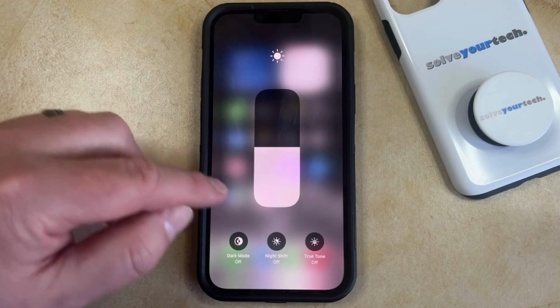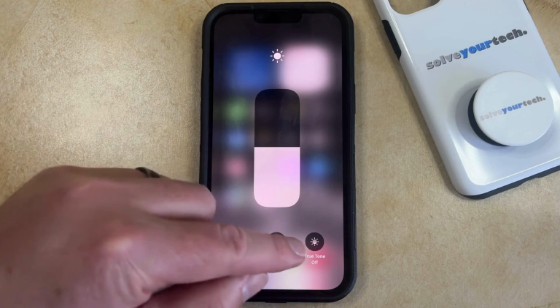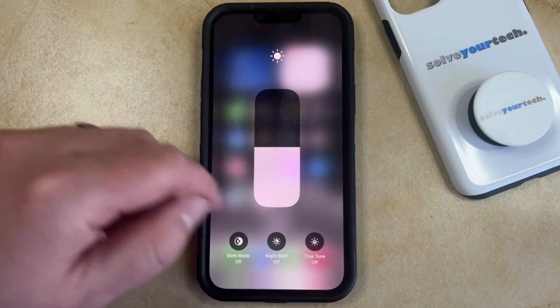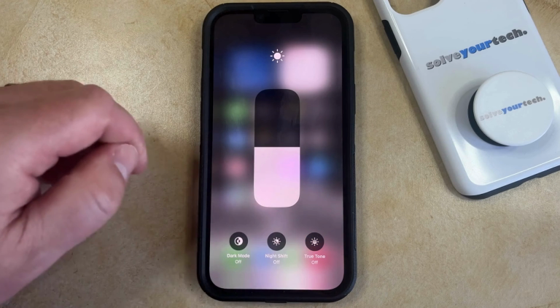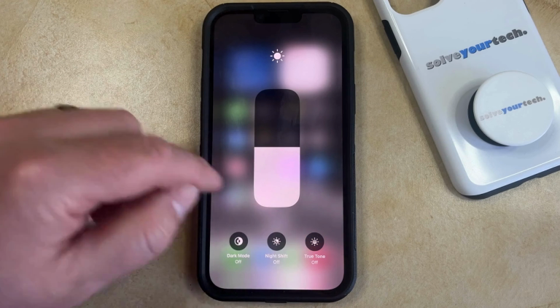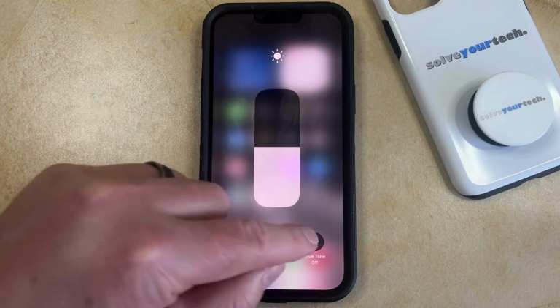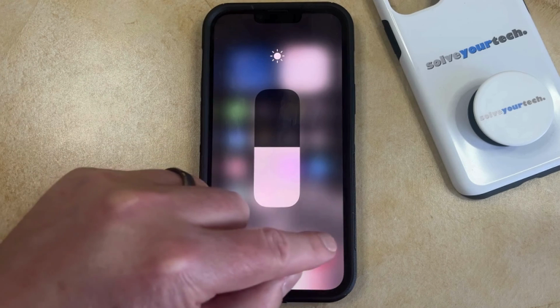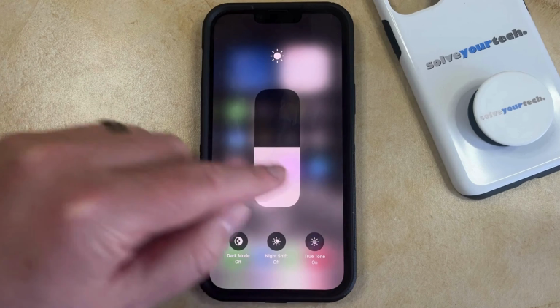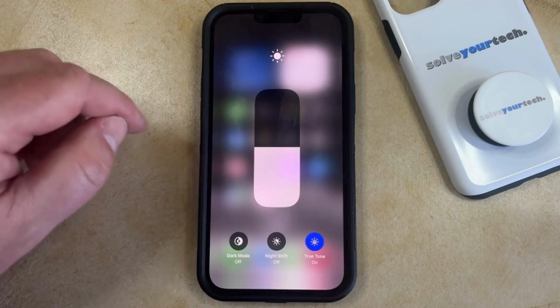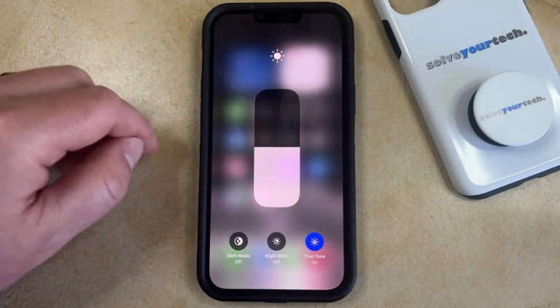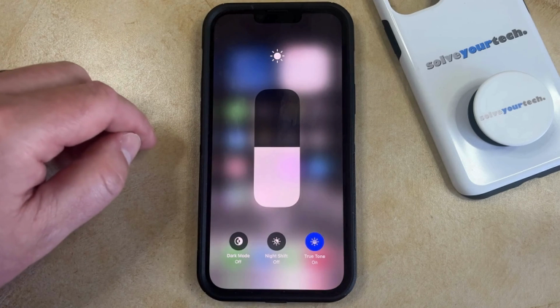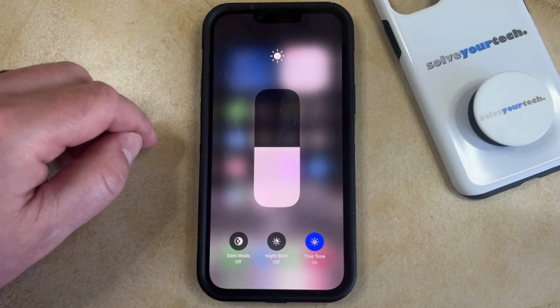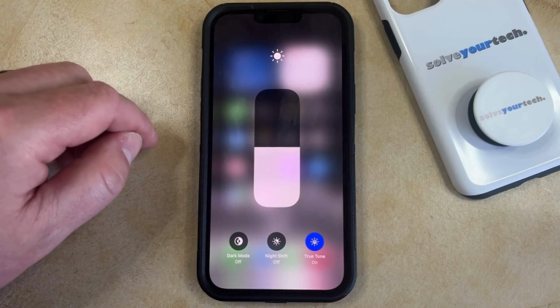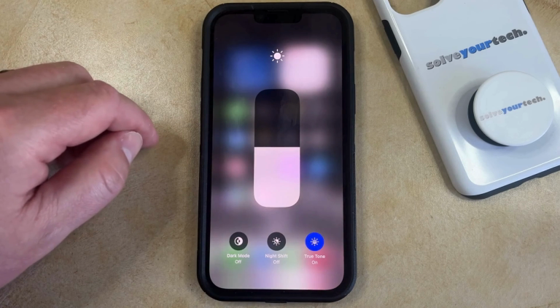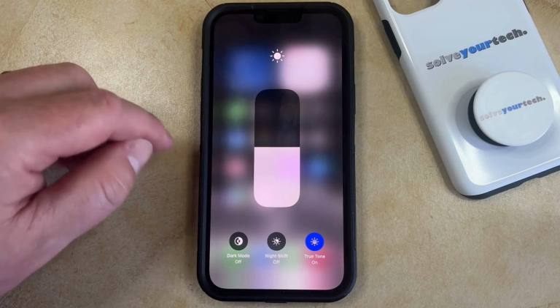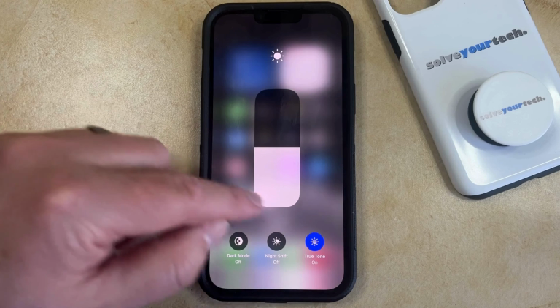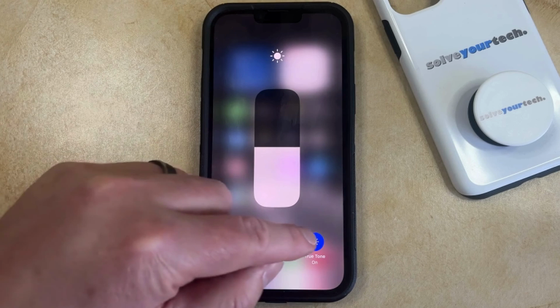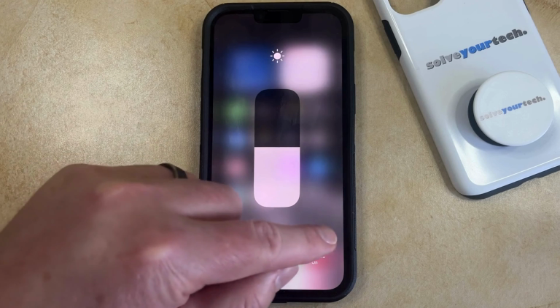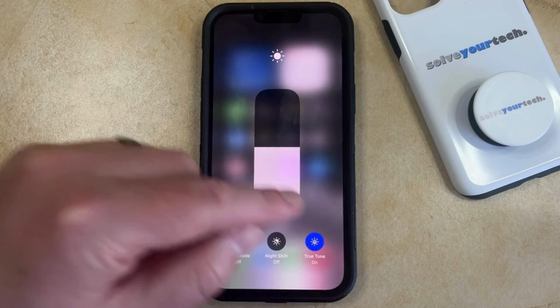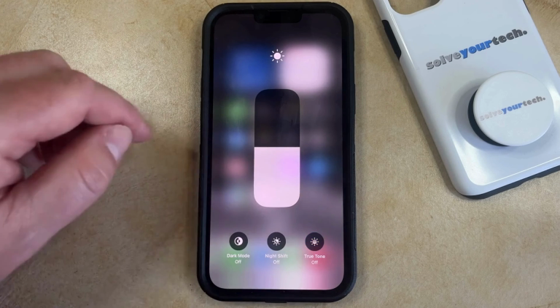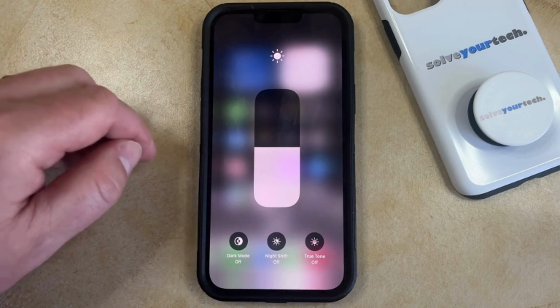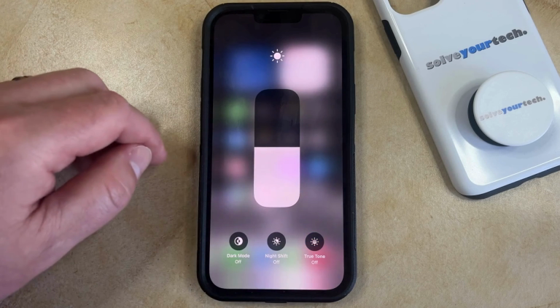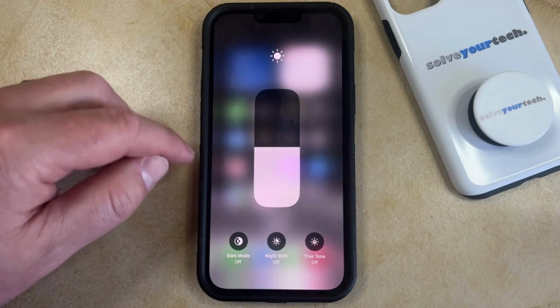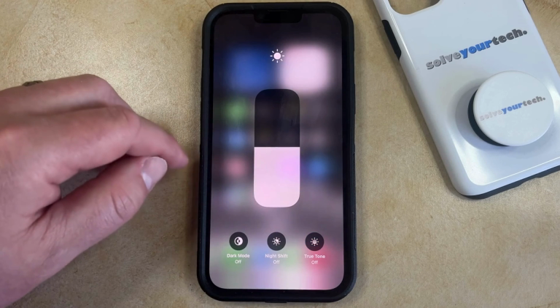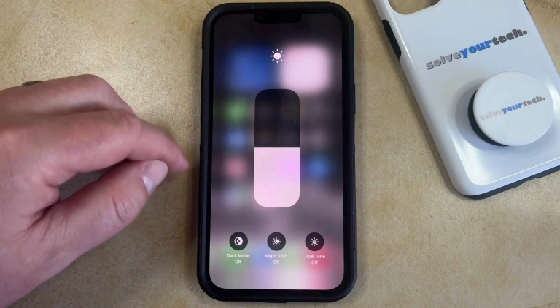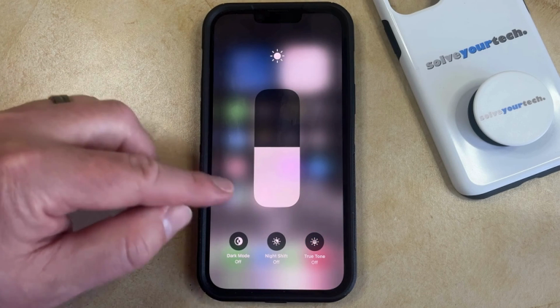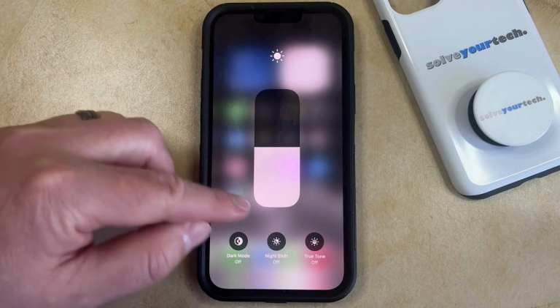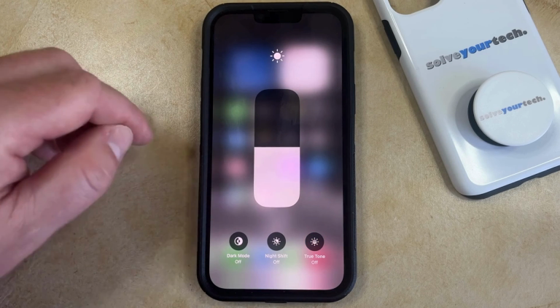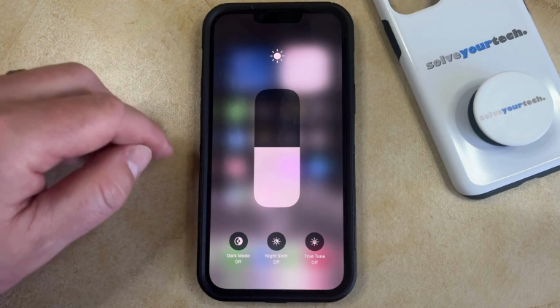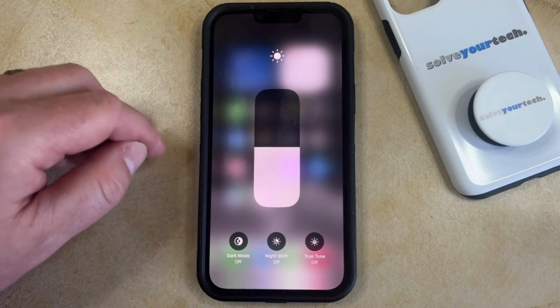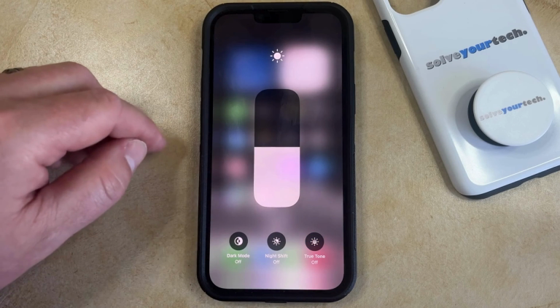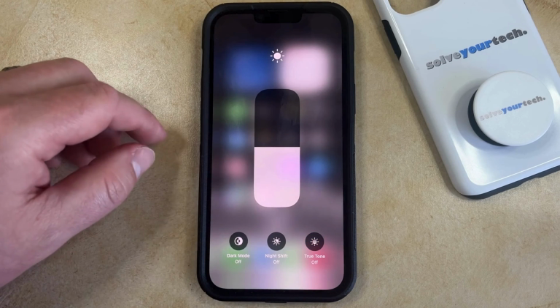If you tap that then True Tone is off, or if you wanted to turn it back on then you can just tap it again. I like to keep True Tone off so I'm going to turn it off, and then that's what that looks like.